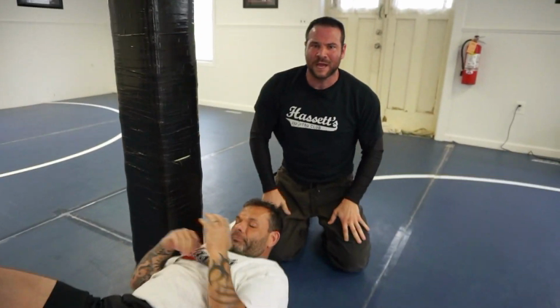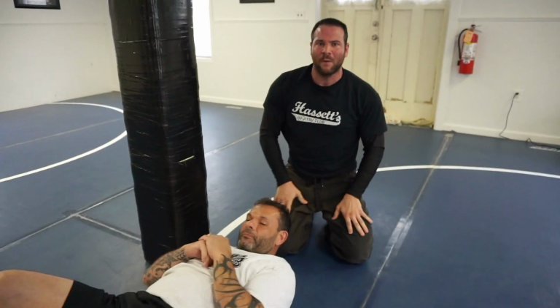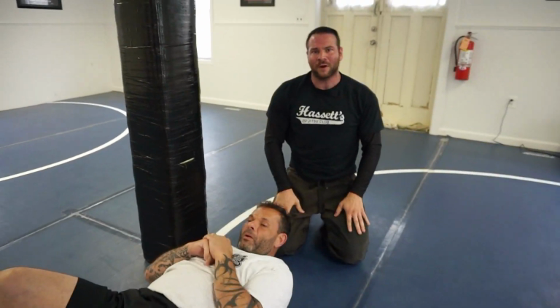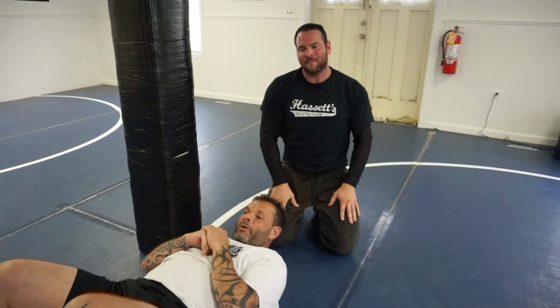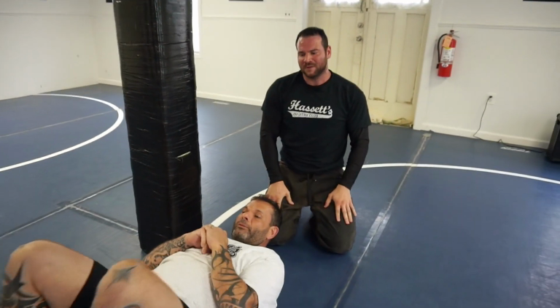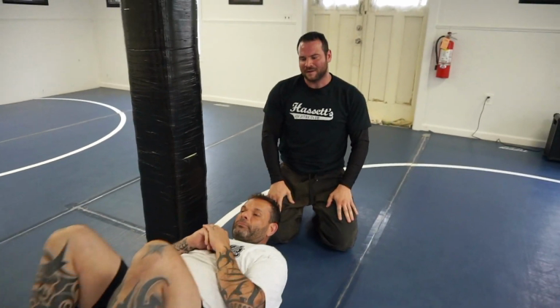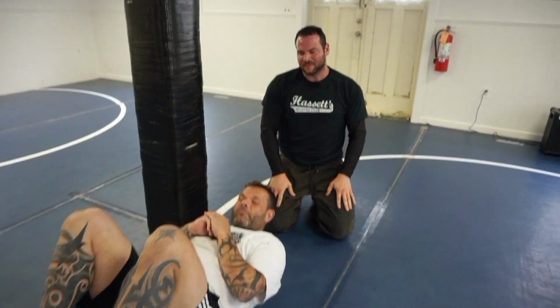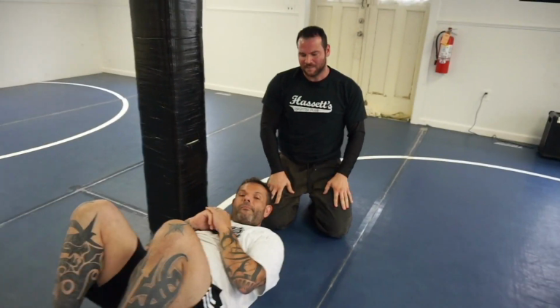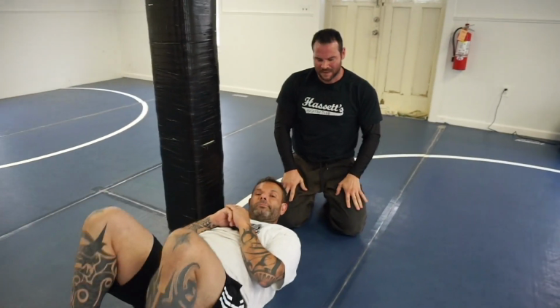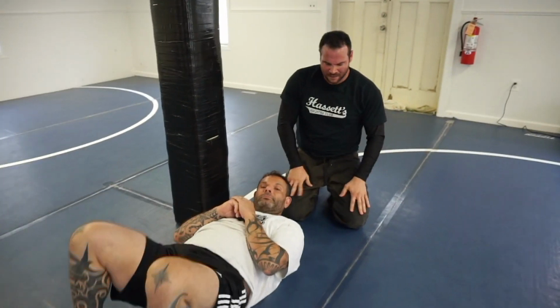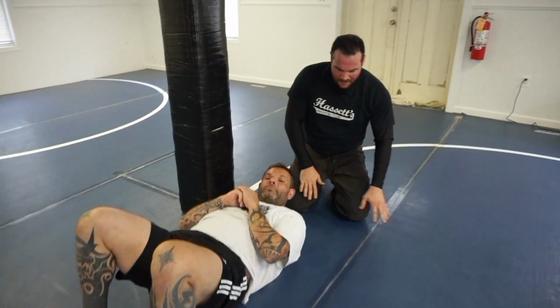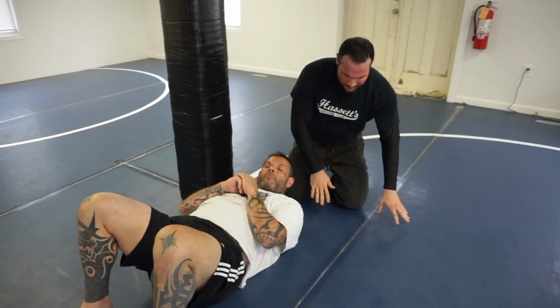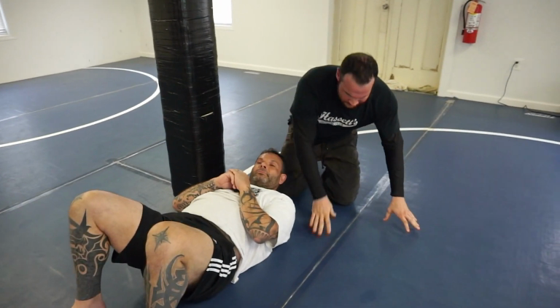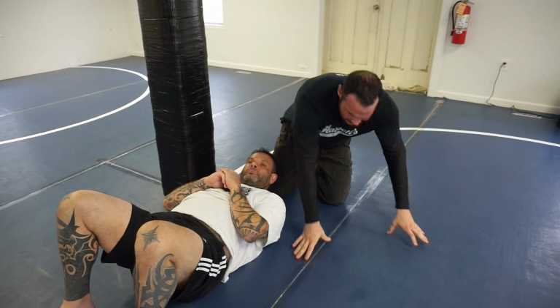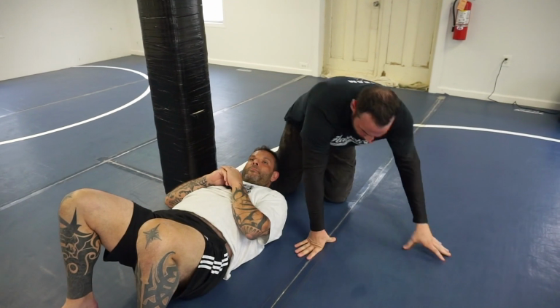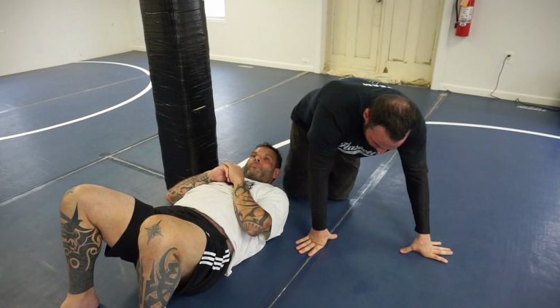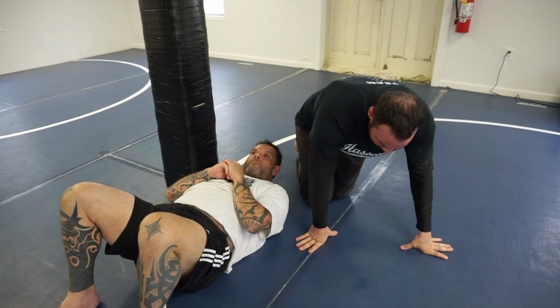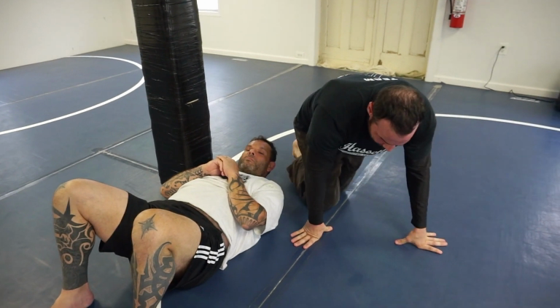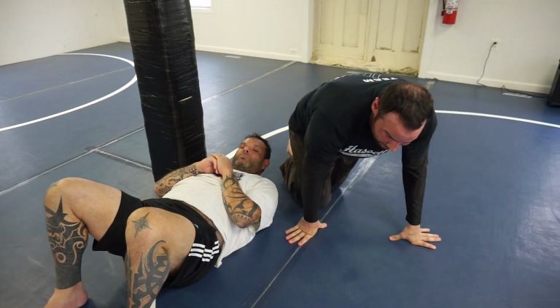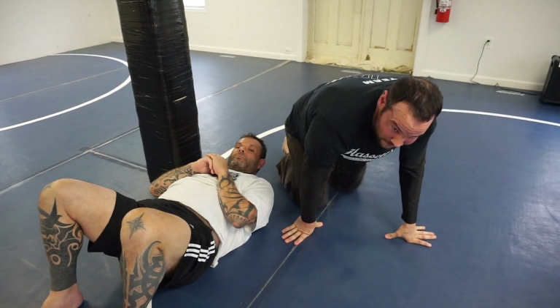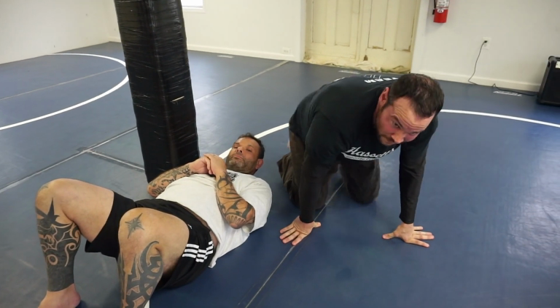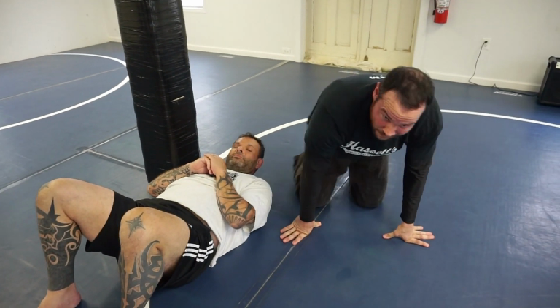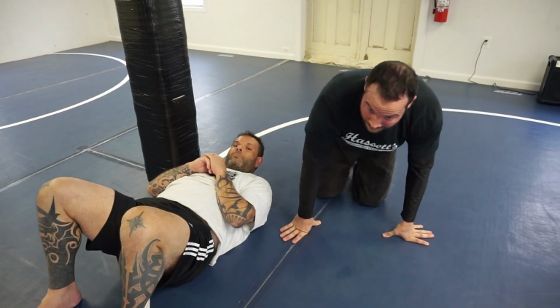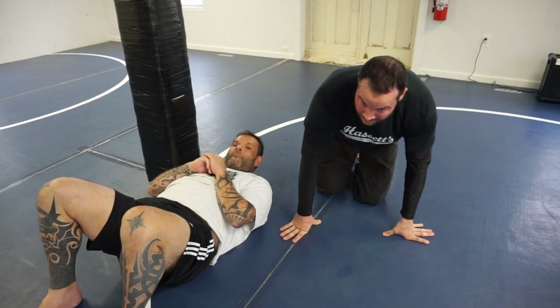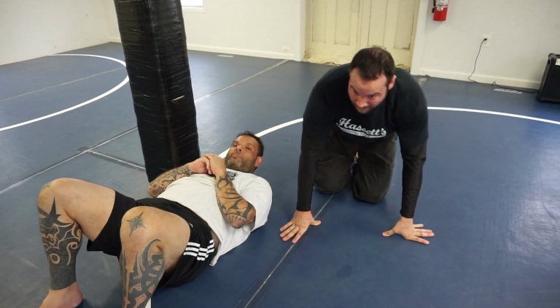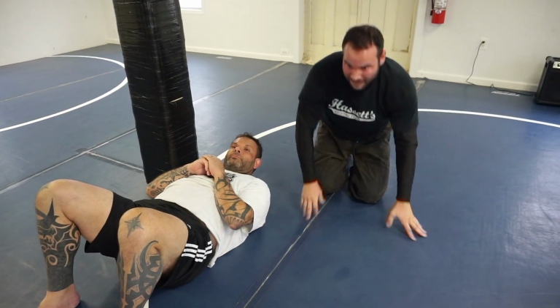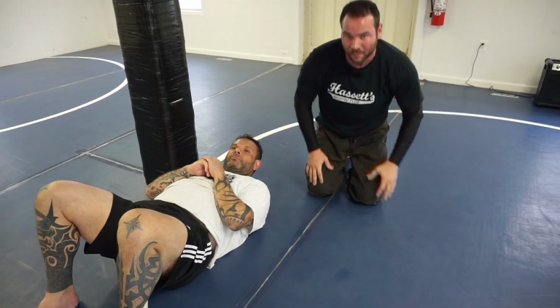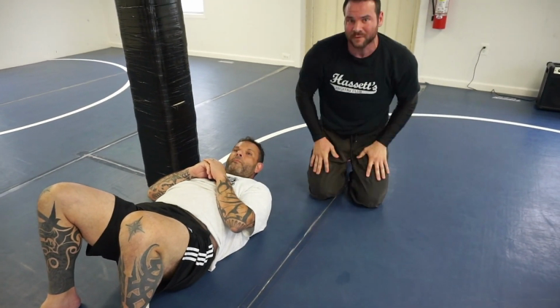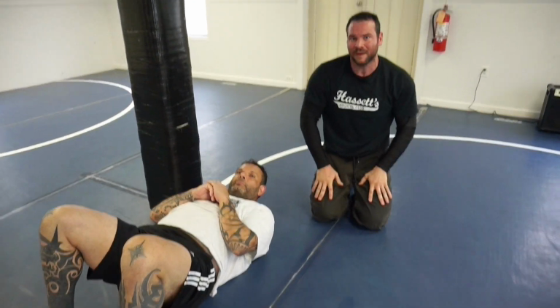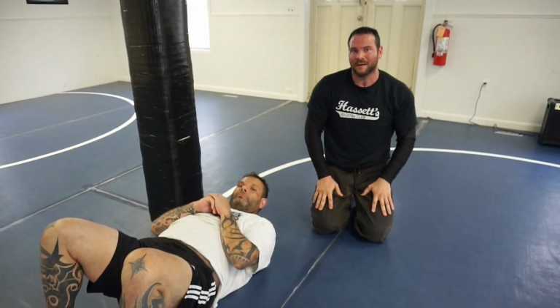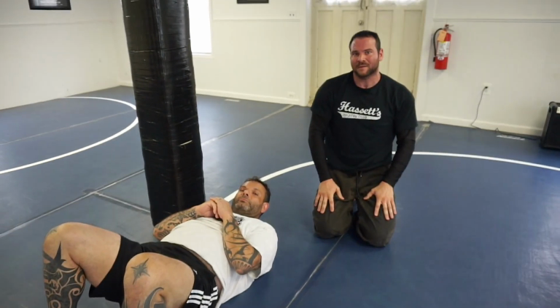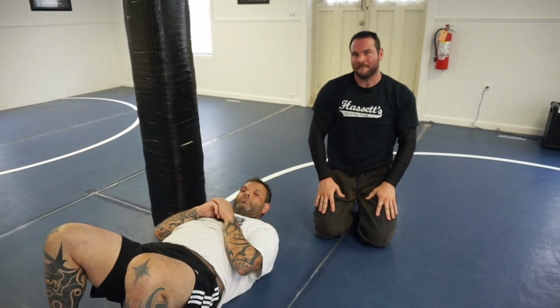We got one more coming to you guys — it's going to be a T-Kimura, one of my favorite ways to get on the back. We'll see that next time.